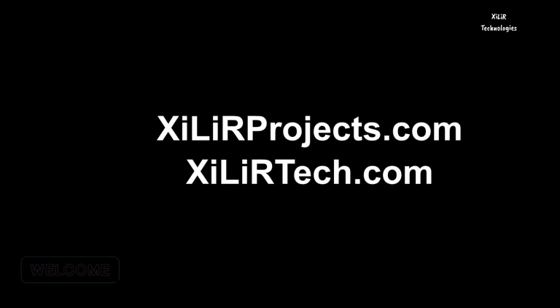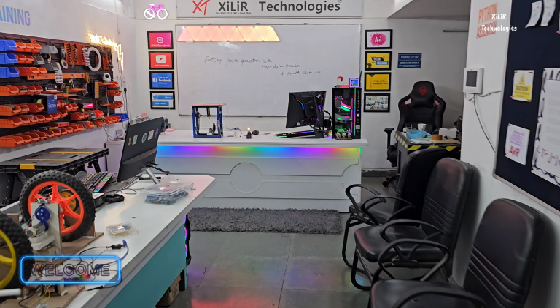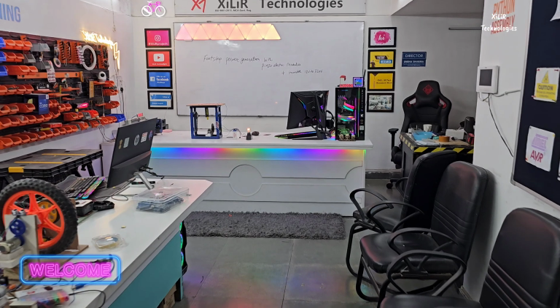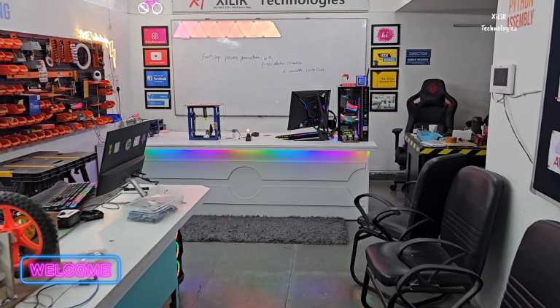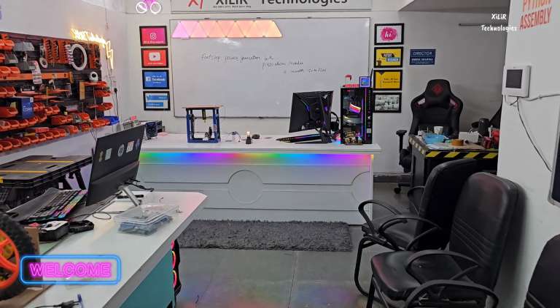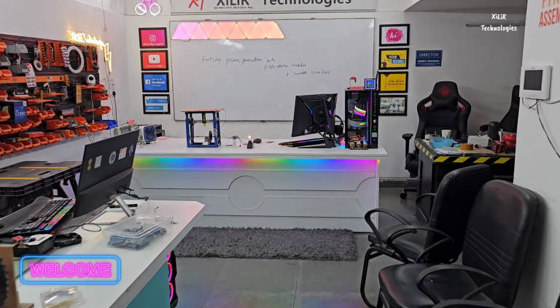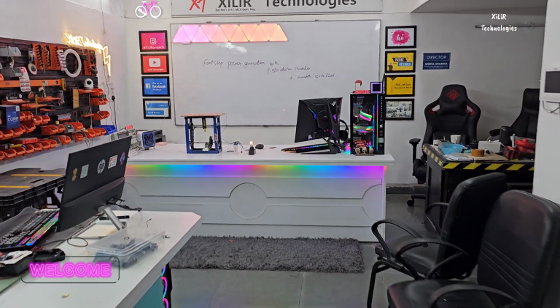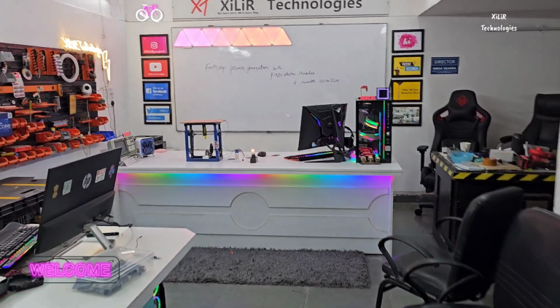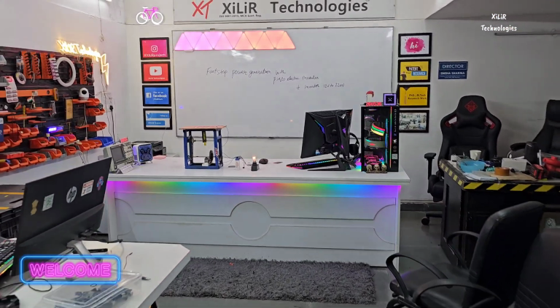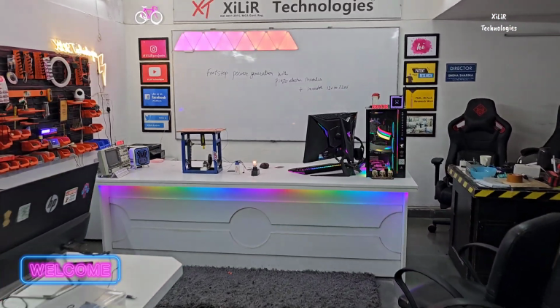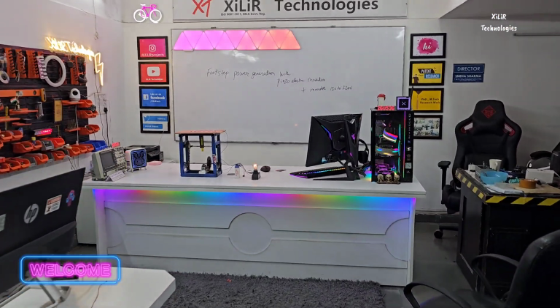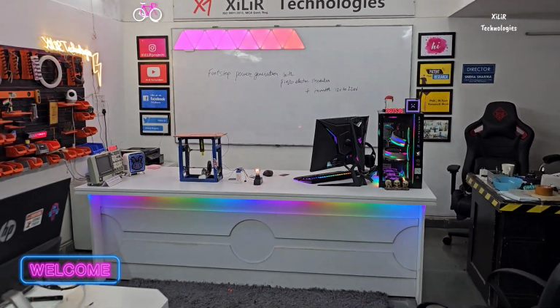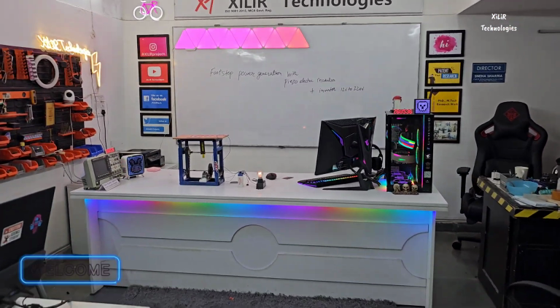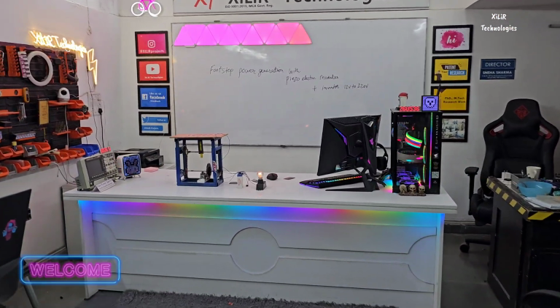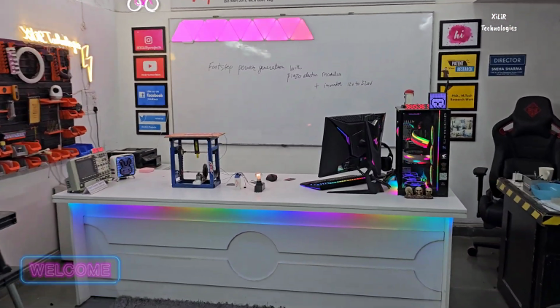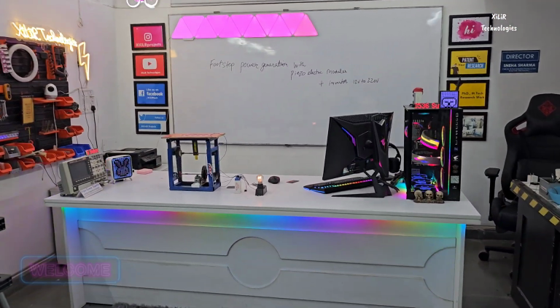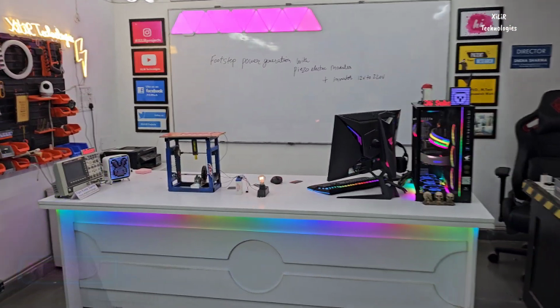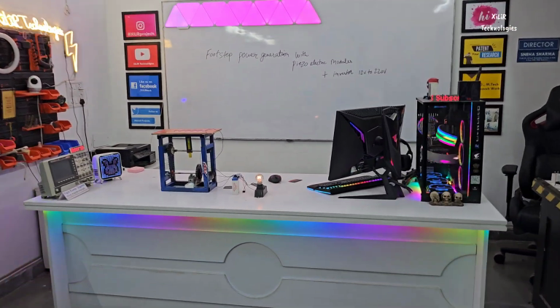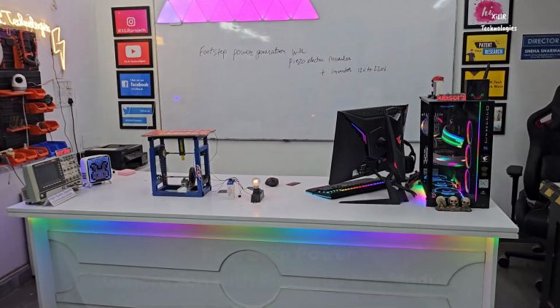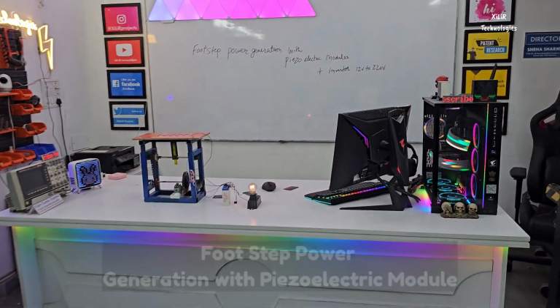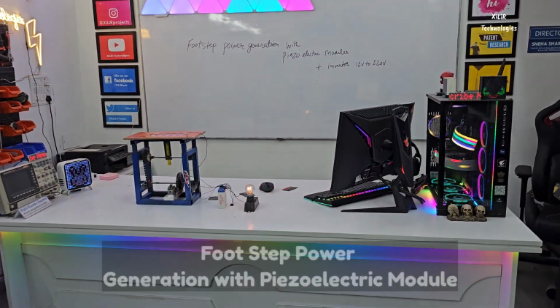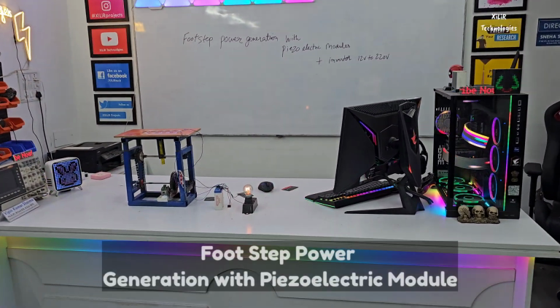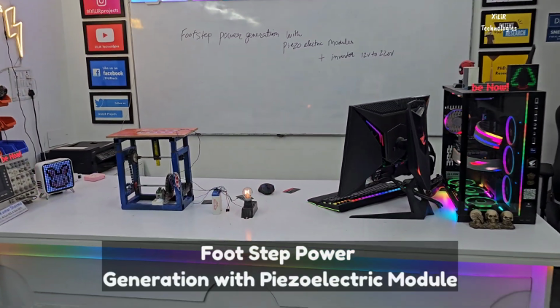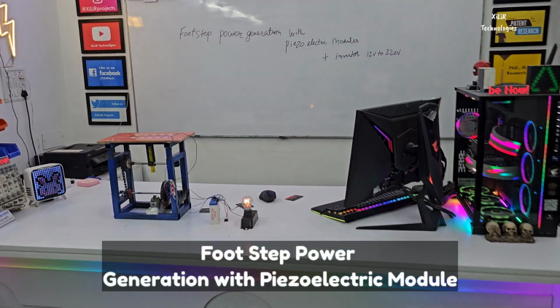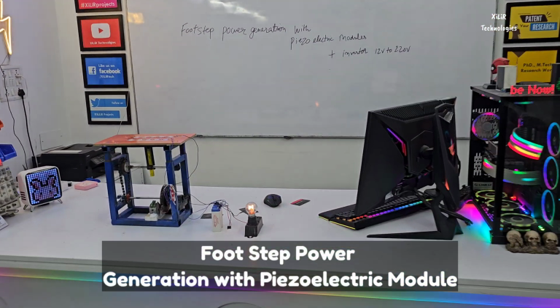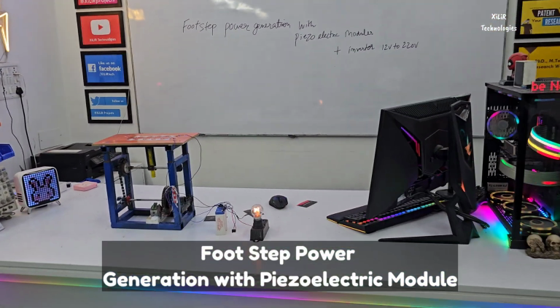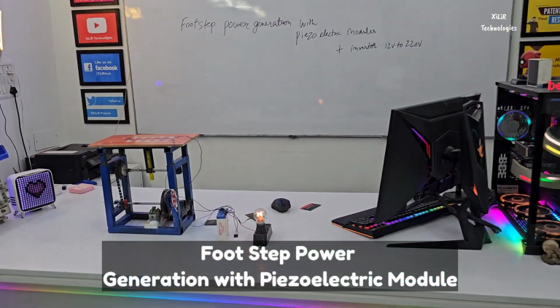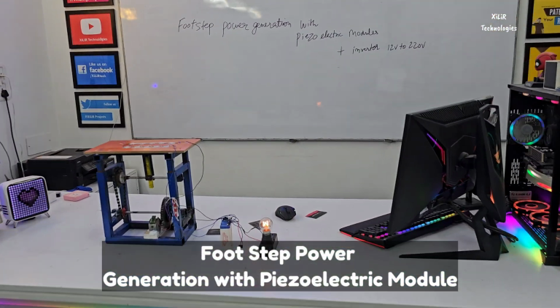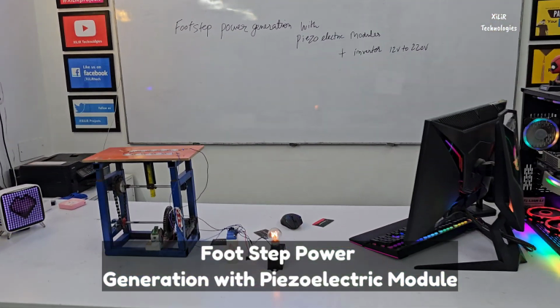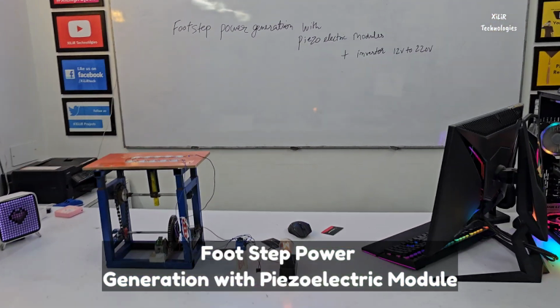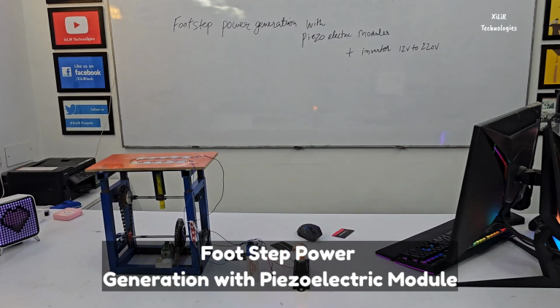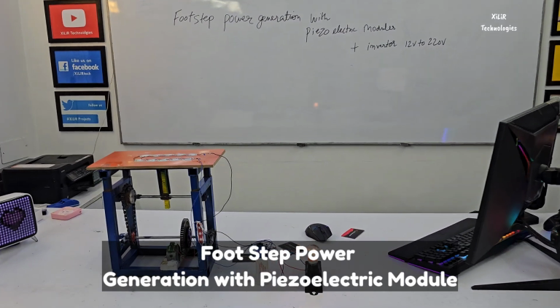Hello everyone, we are from Zara Technologies. Today we are going to demonstrate a project named 'Footstep Power Generation with Piezoelectric Modules and Inverter Circuit.'